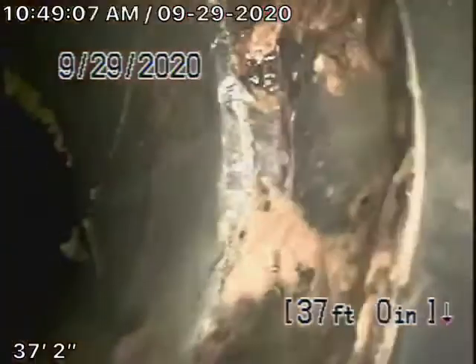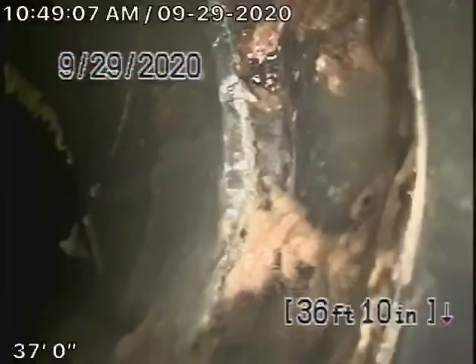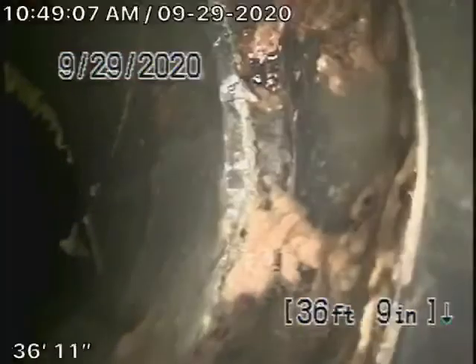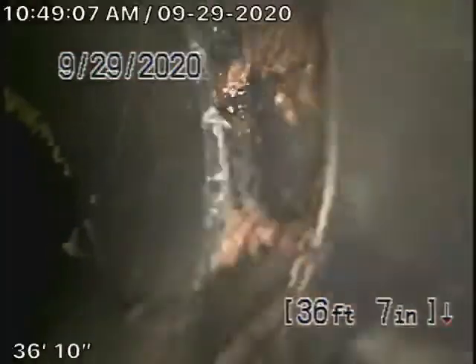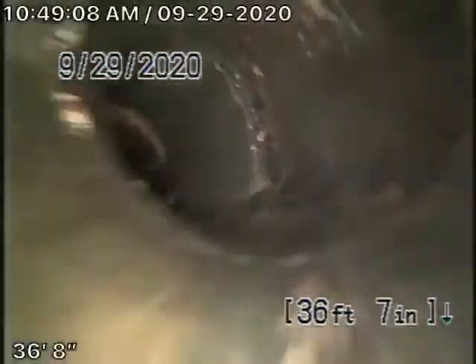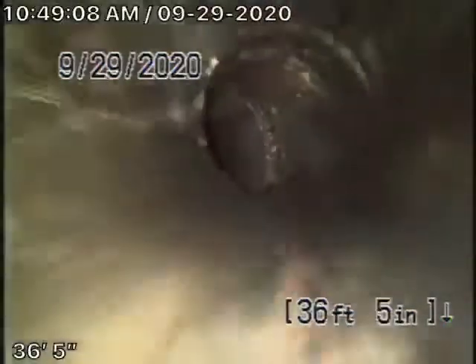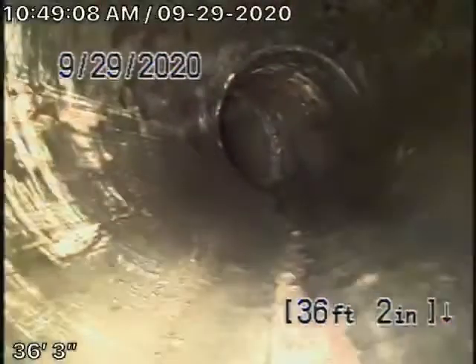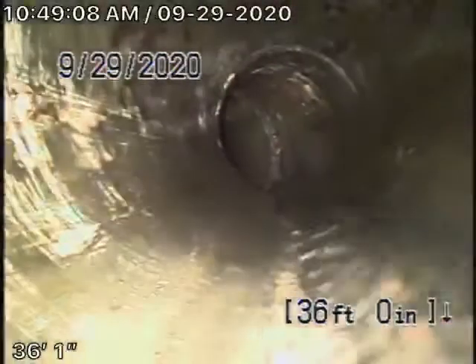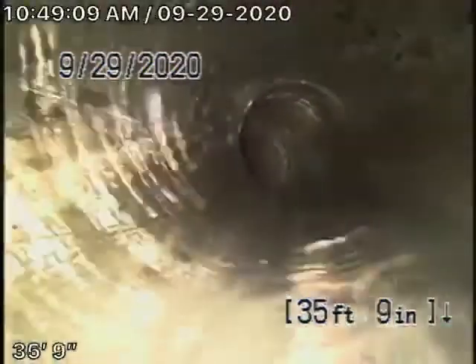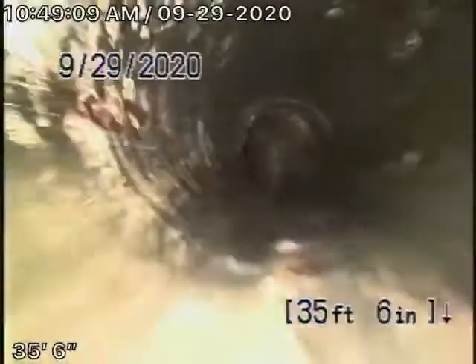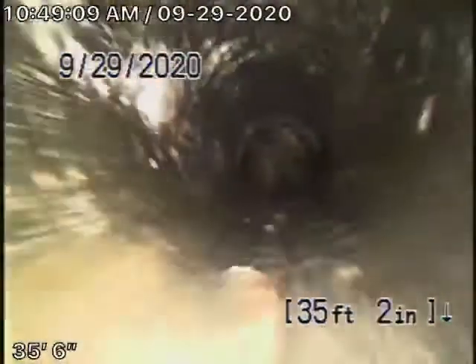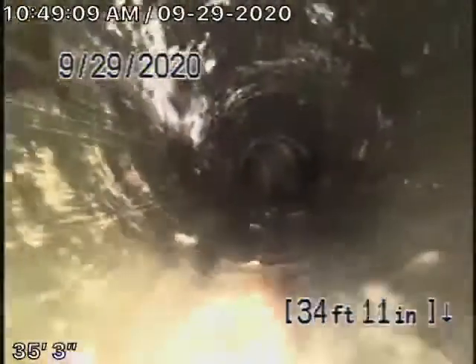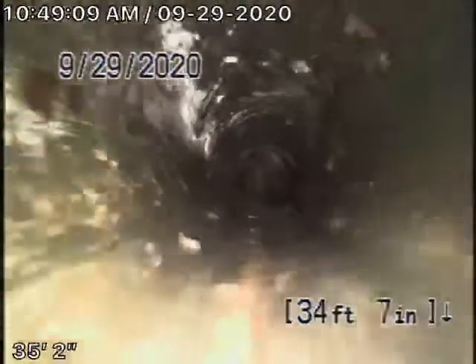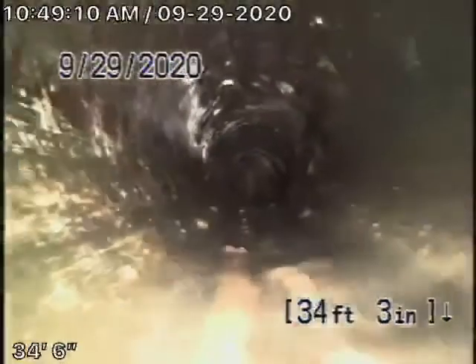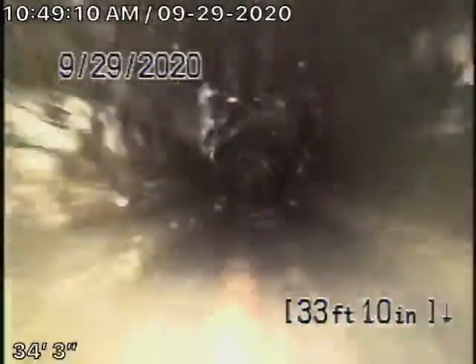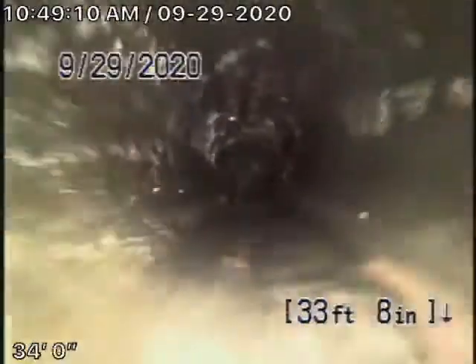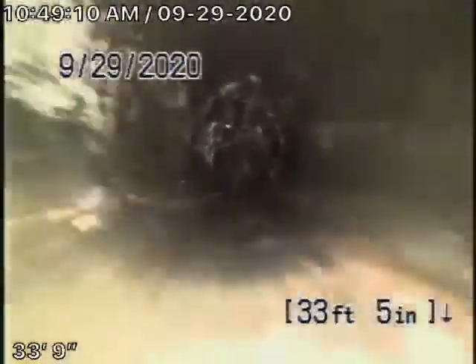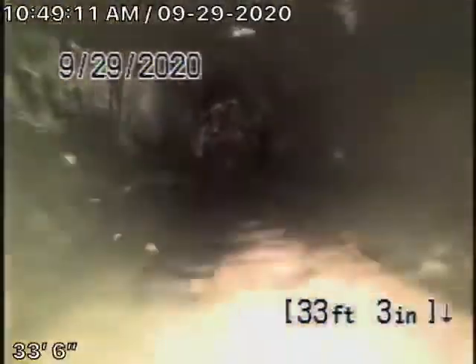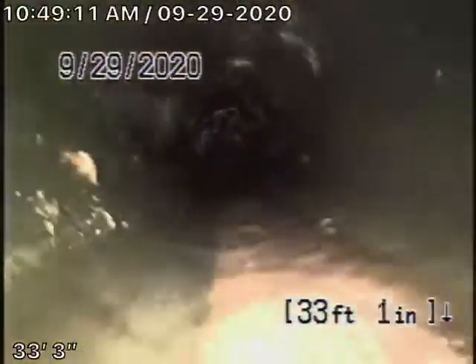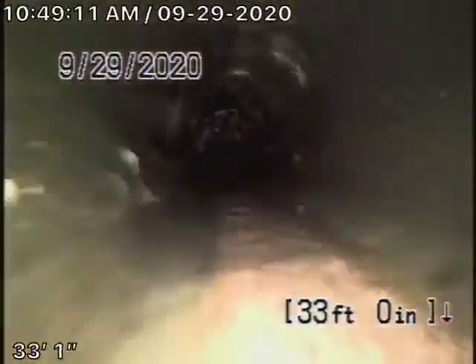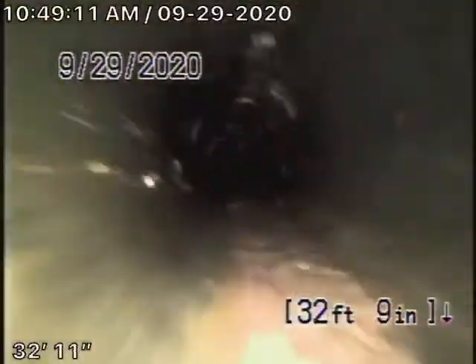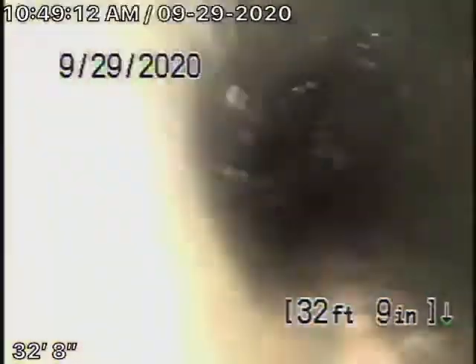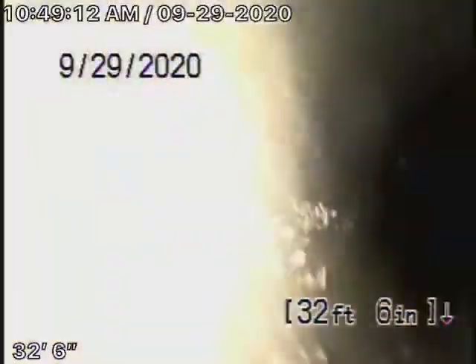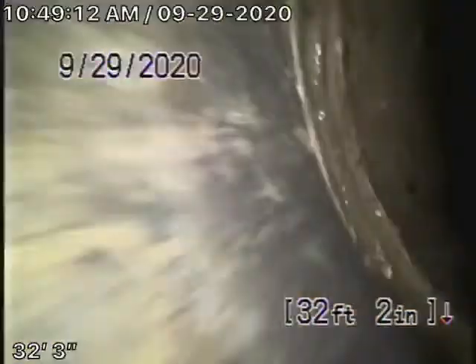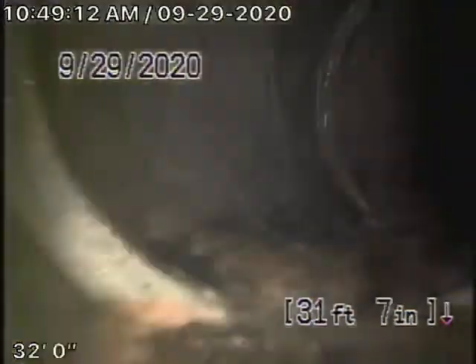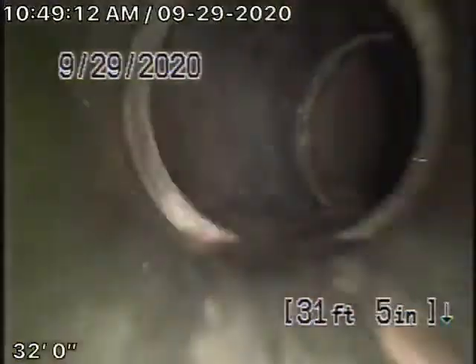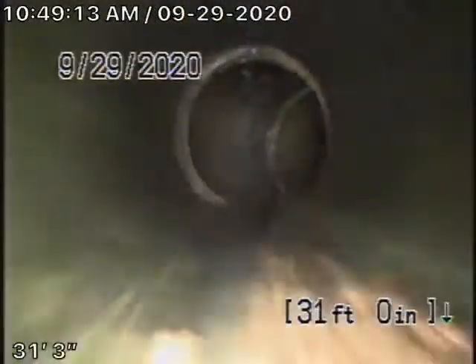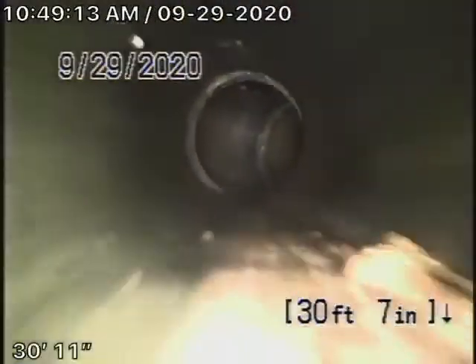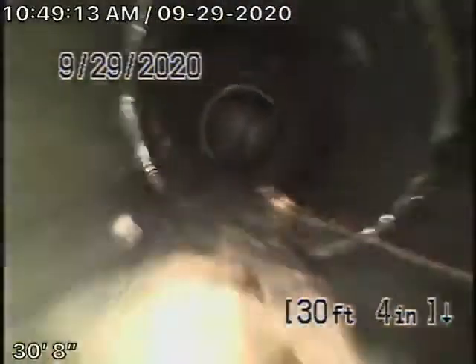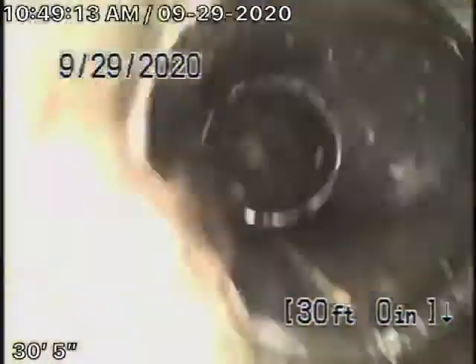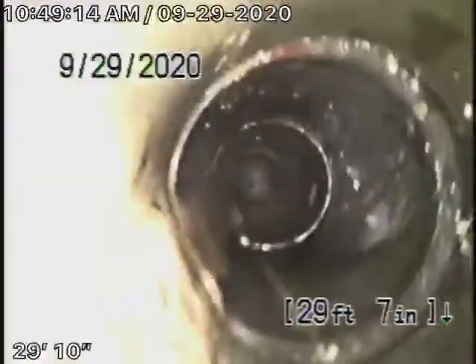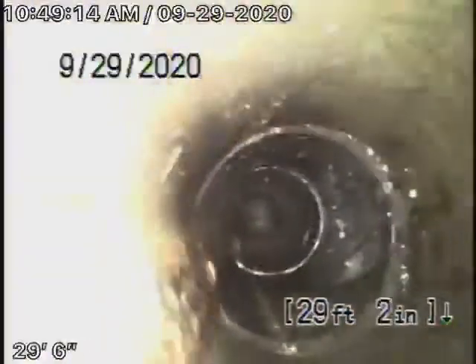Coming back from here, you can see a little bit of roots at the connection, and then it's all ABS plastic — all in good condition.